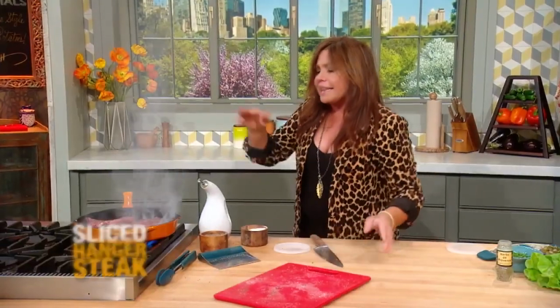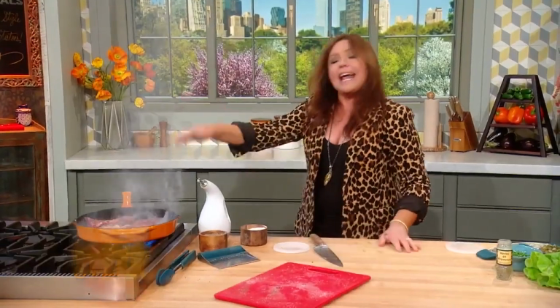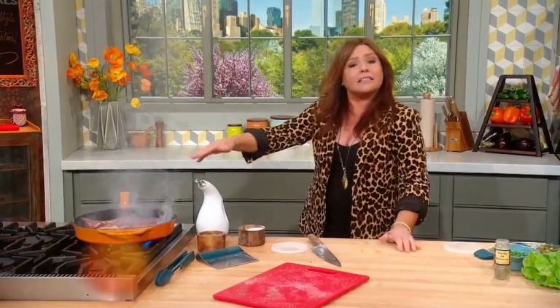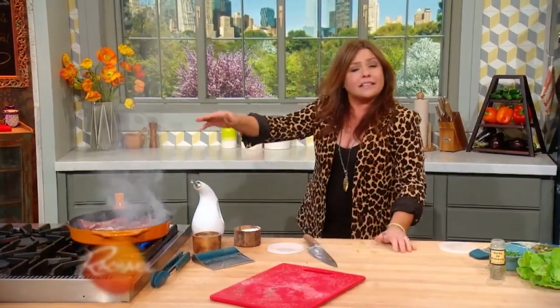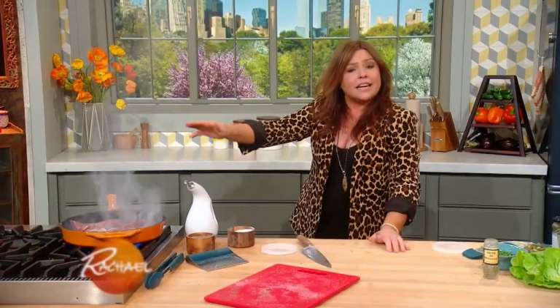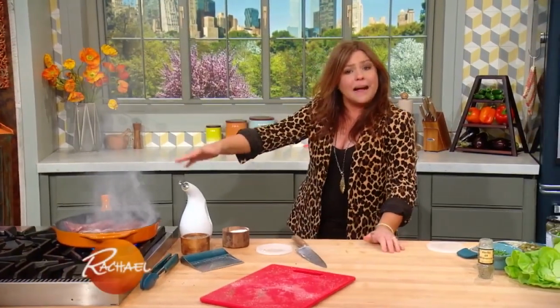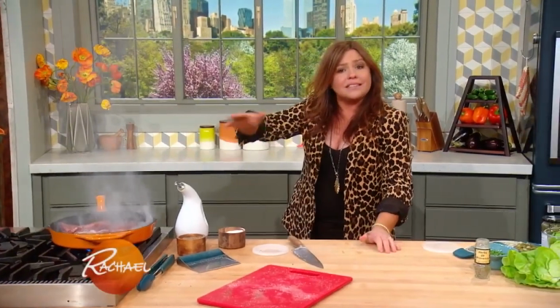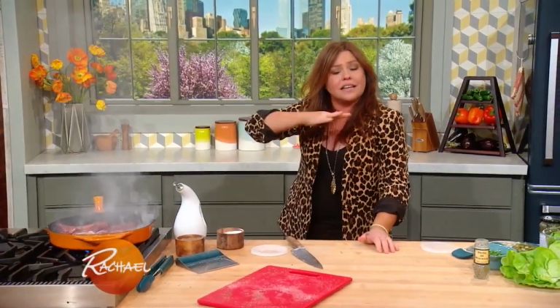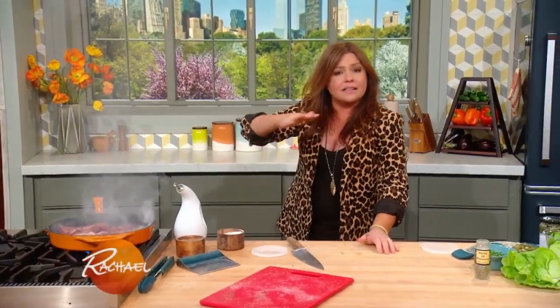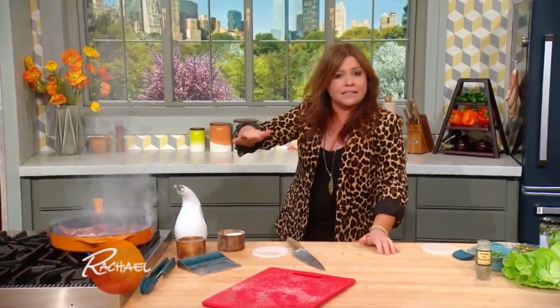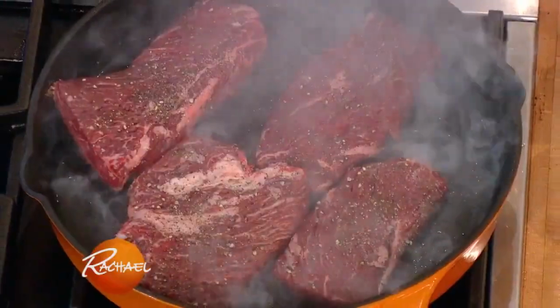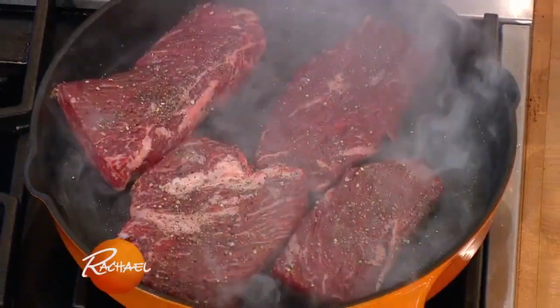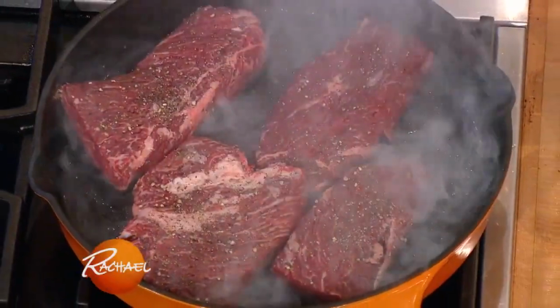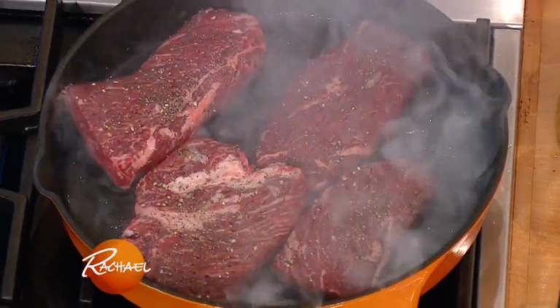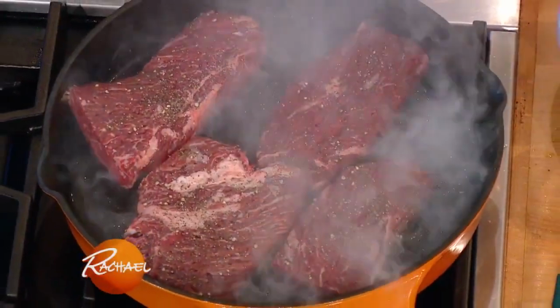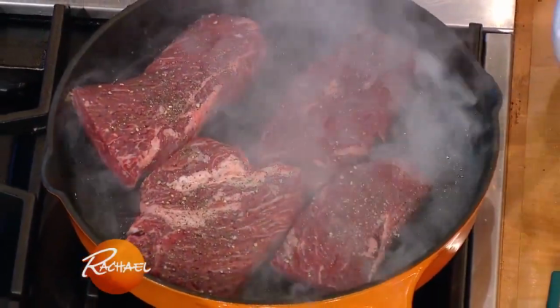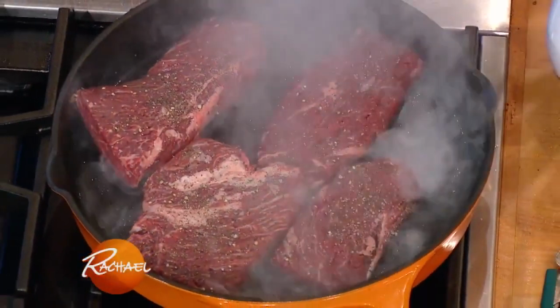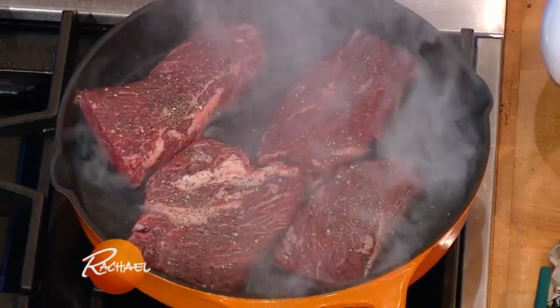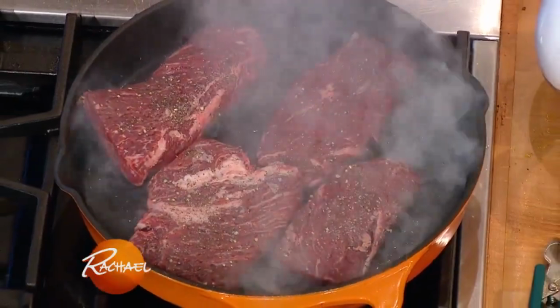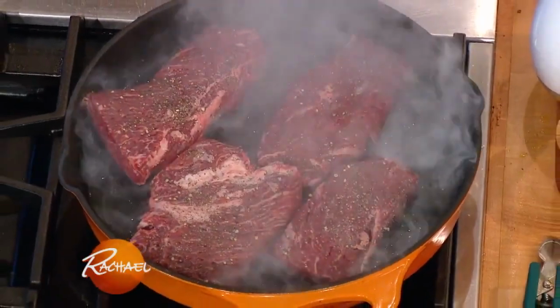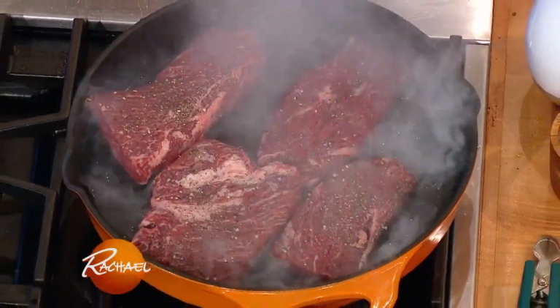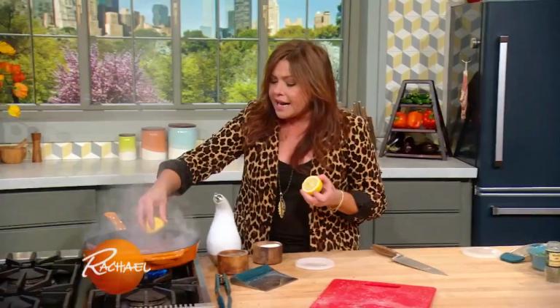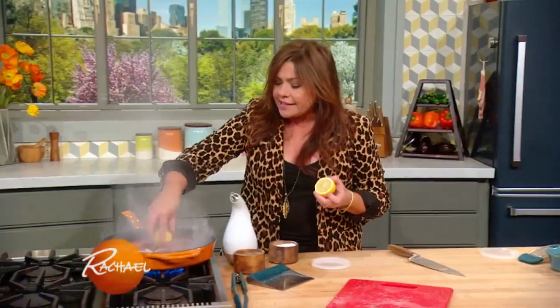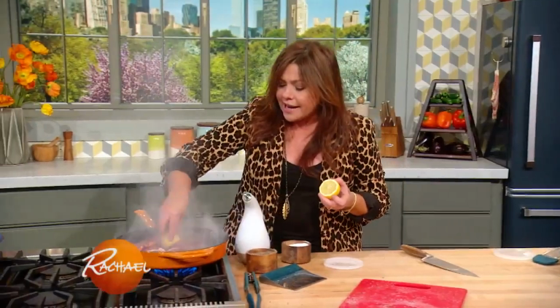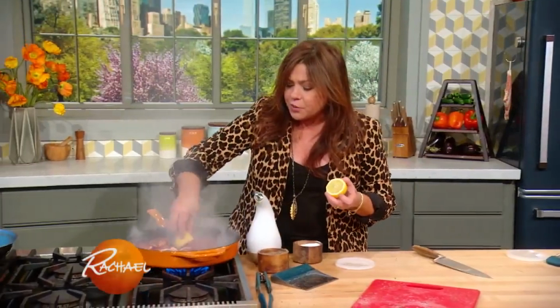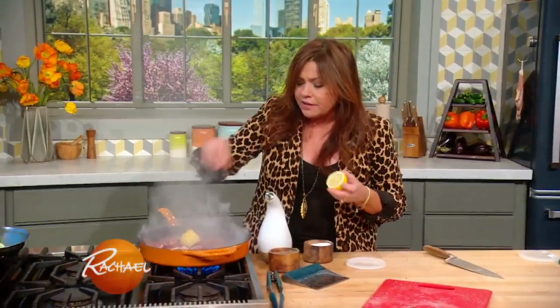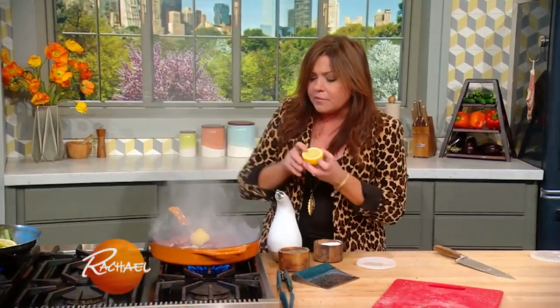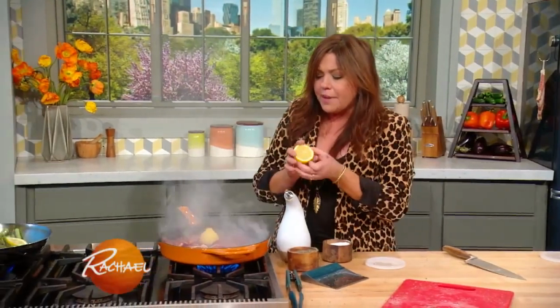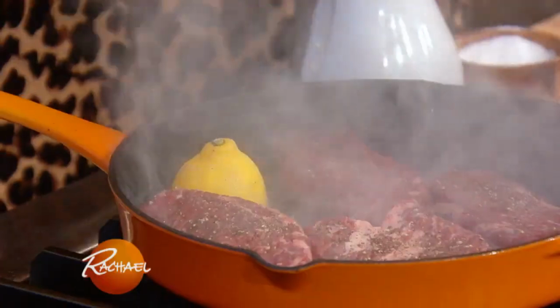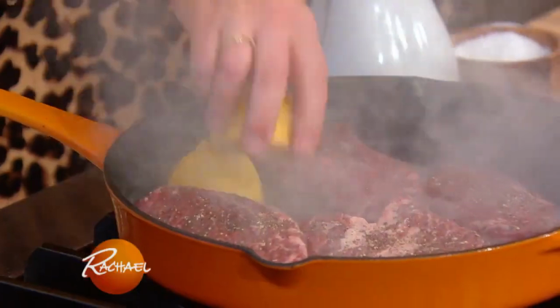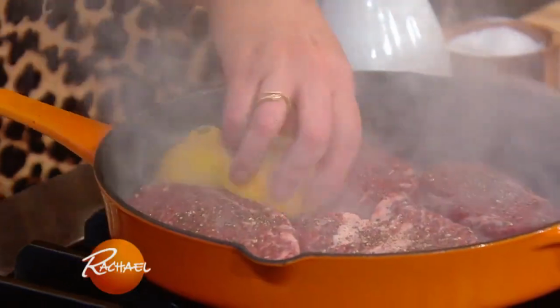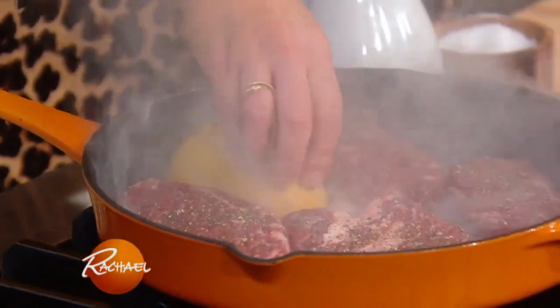At the end, let the steak rest. Then slice against the grain and we're going to dress that with some lemon. Come on back and we'll serve this up.